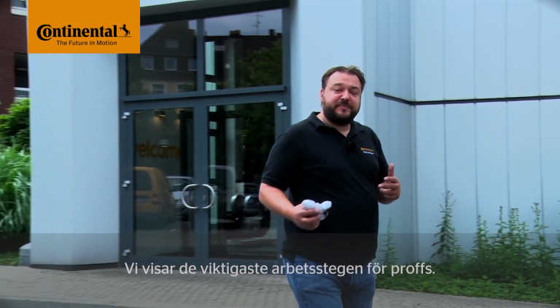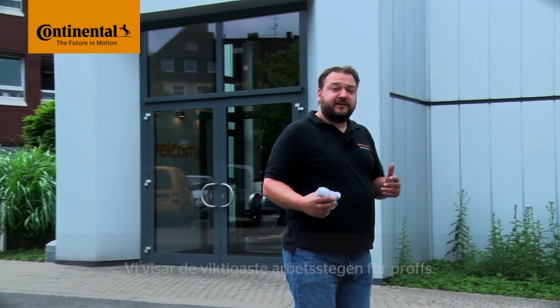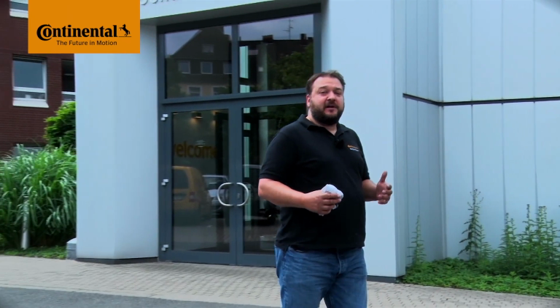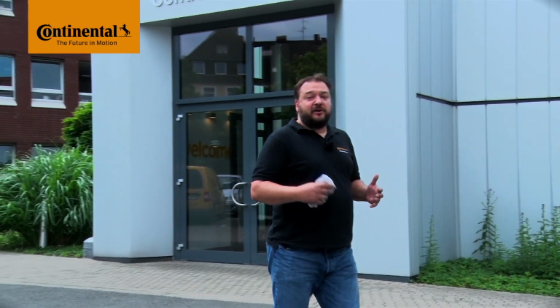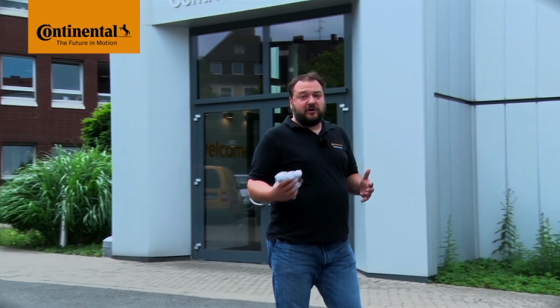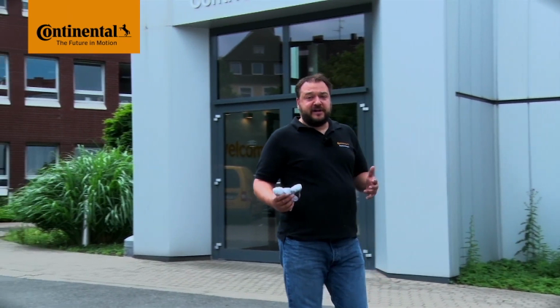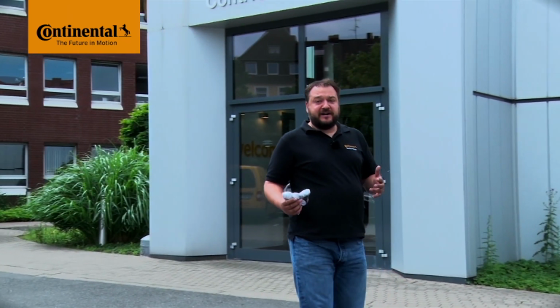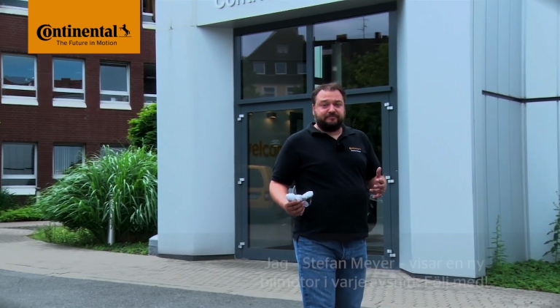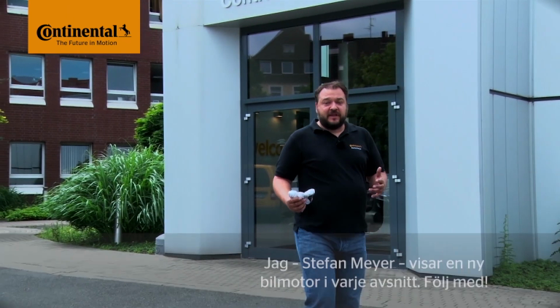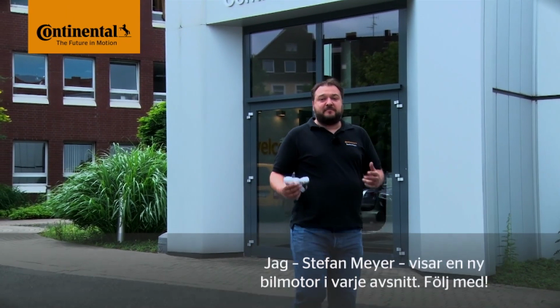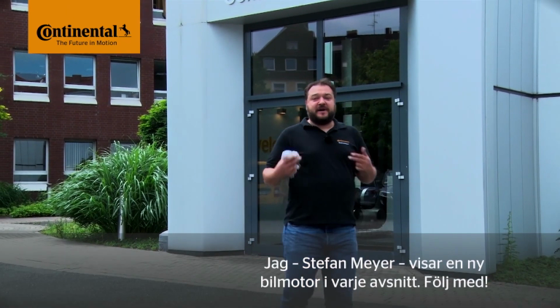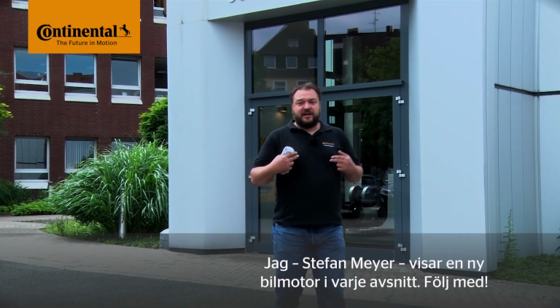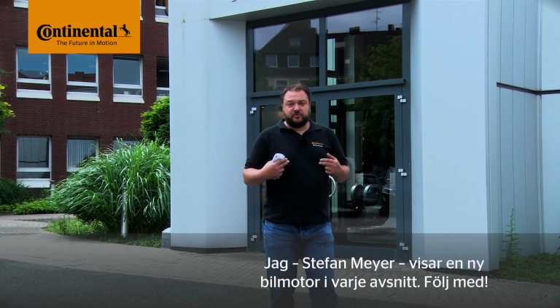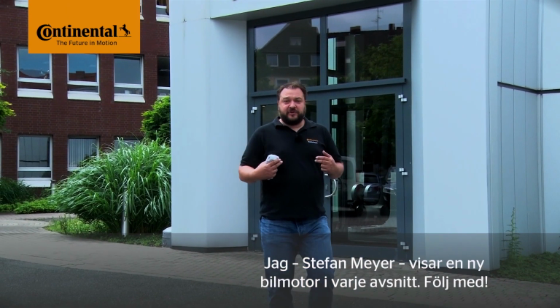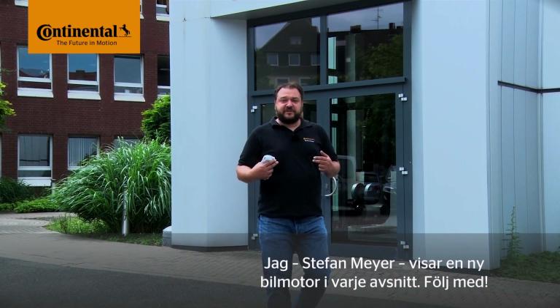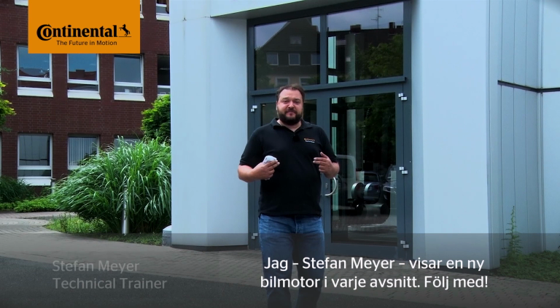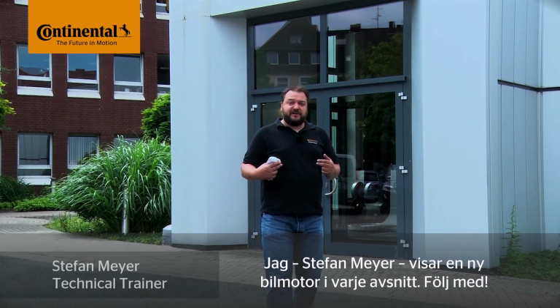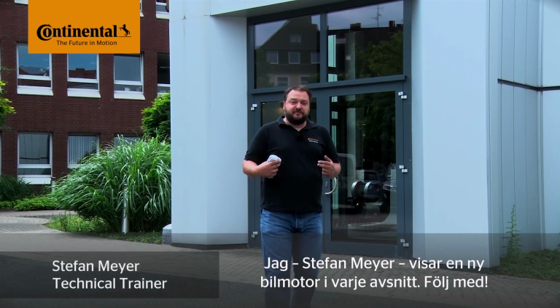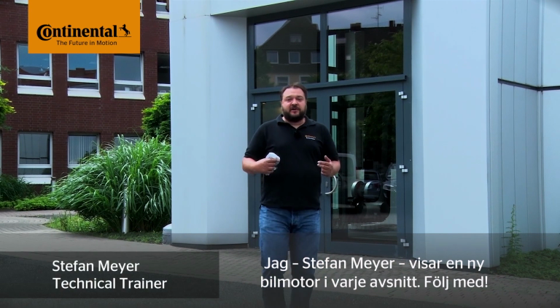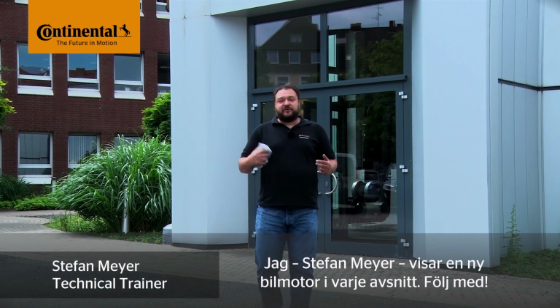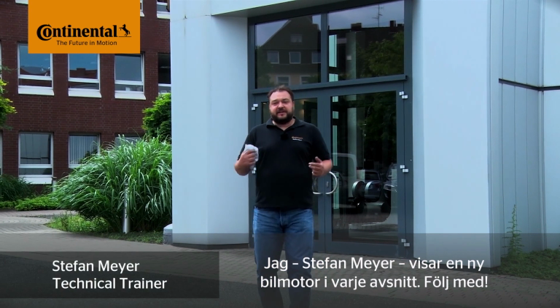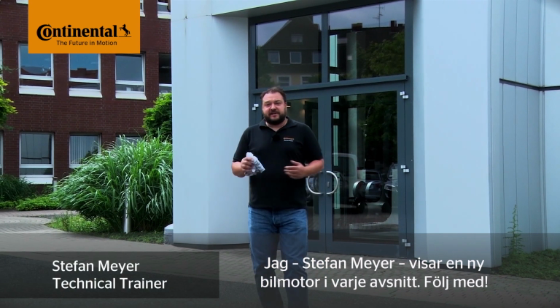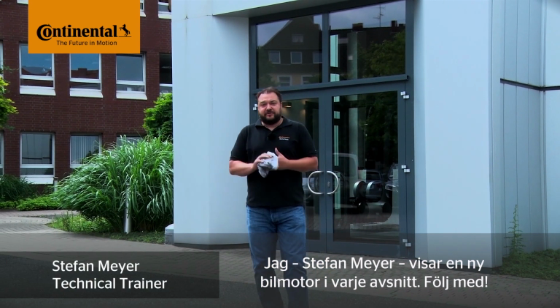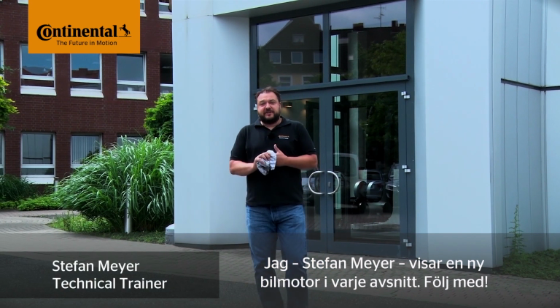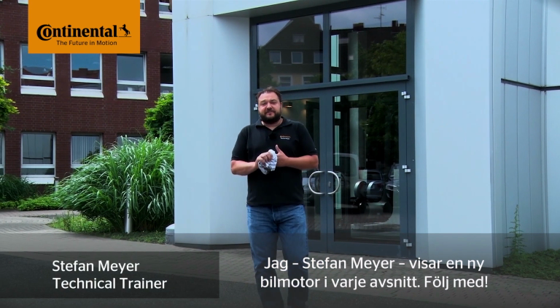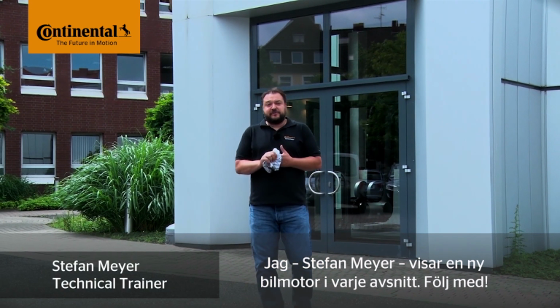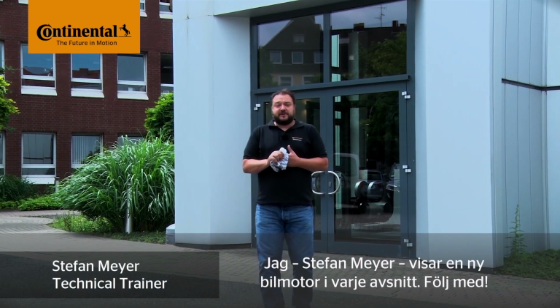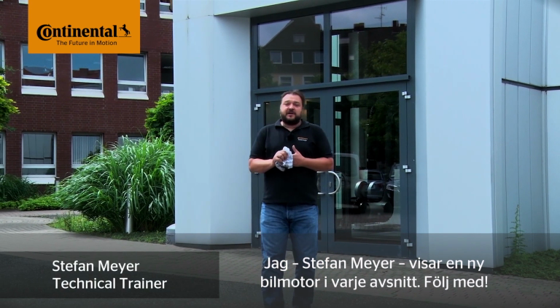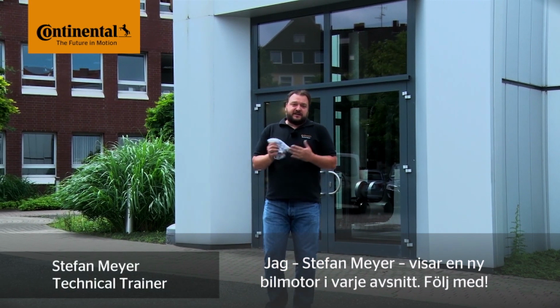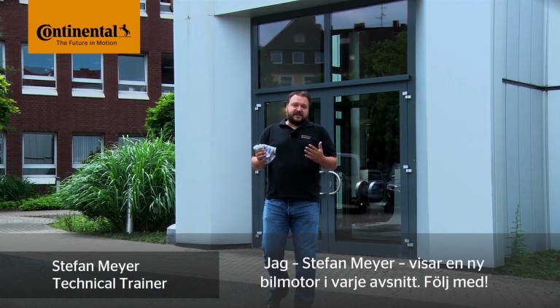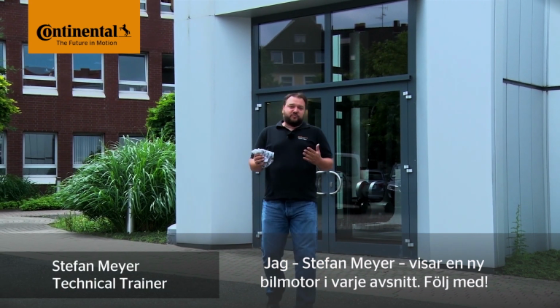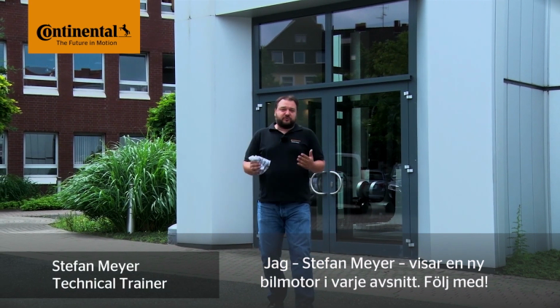My name is Stefan Meyer and I'll show you a different vehicle engine in each video. Okay, let's get going!